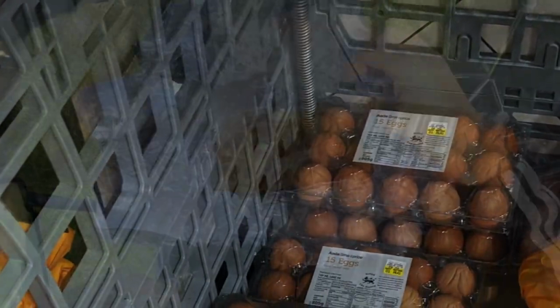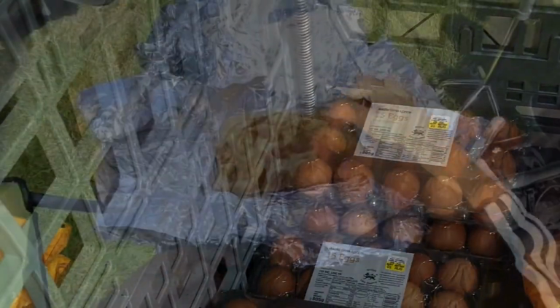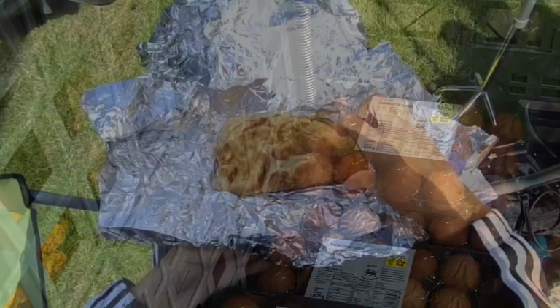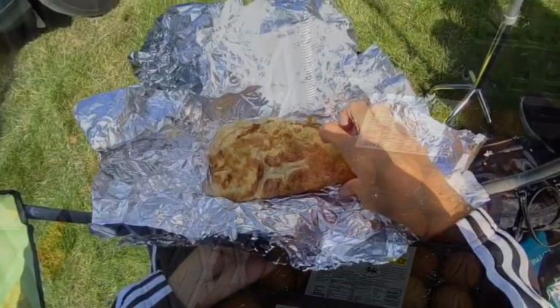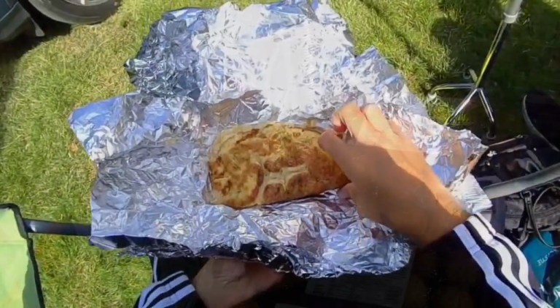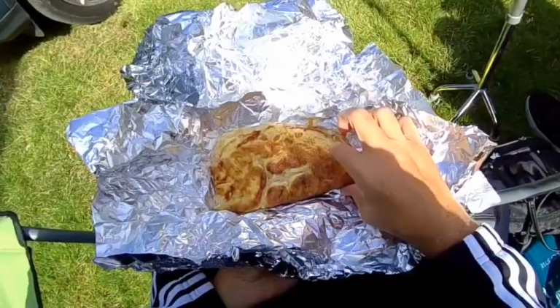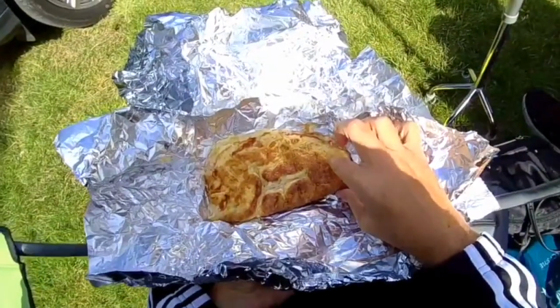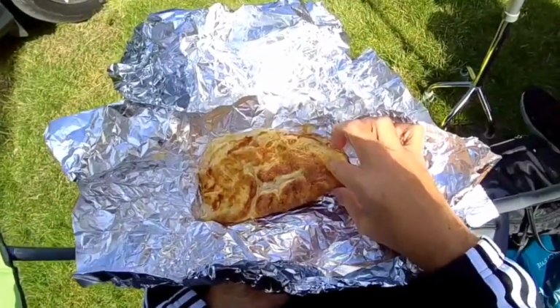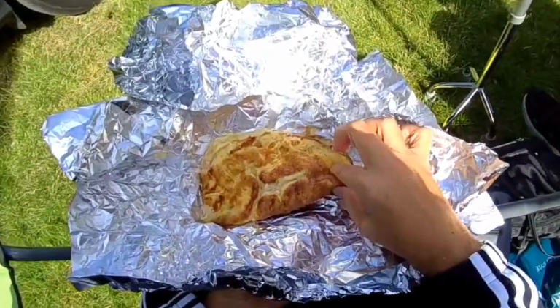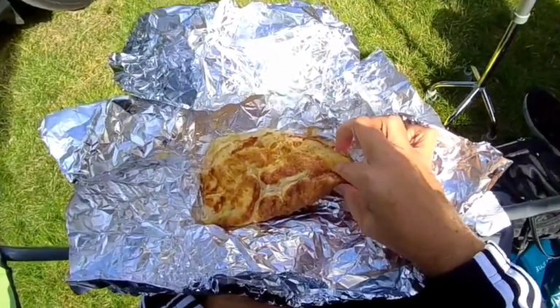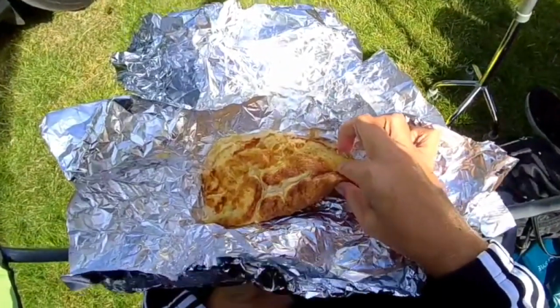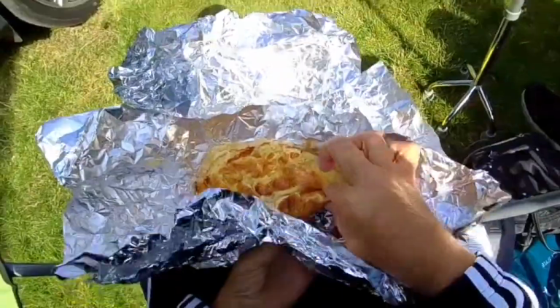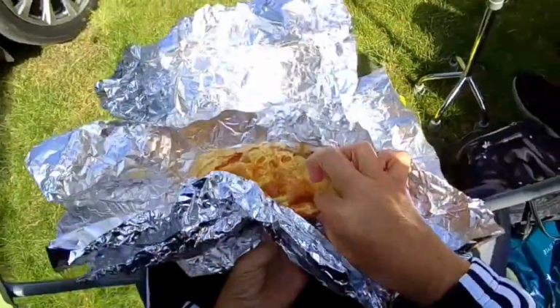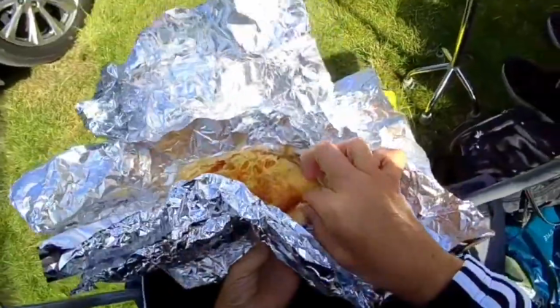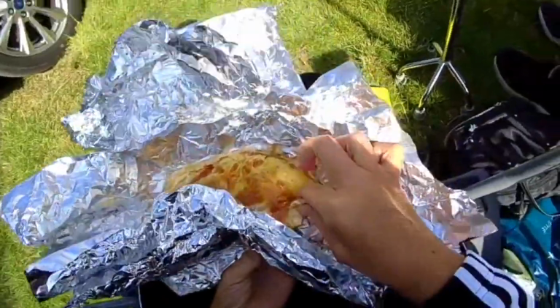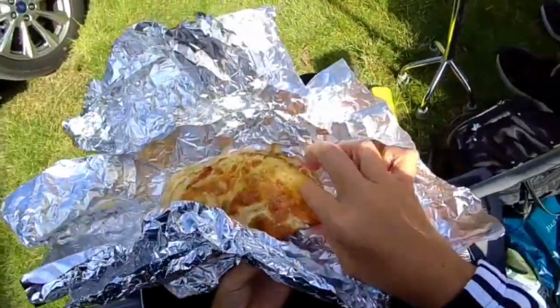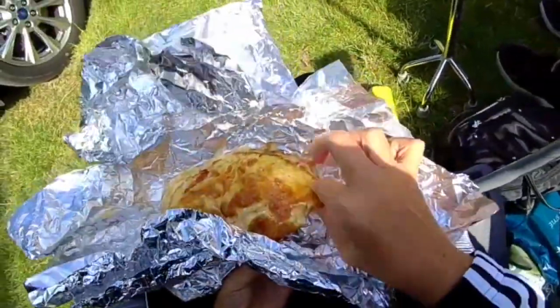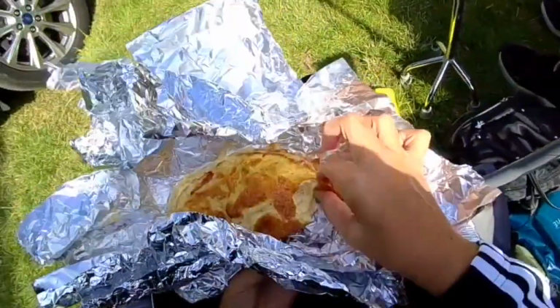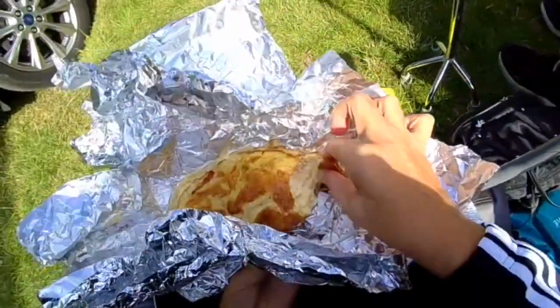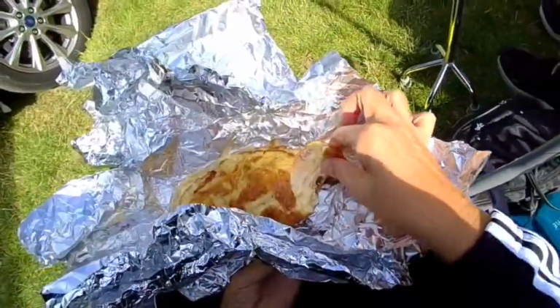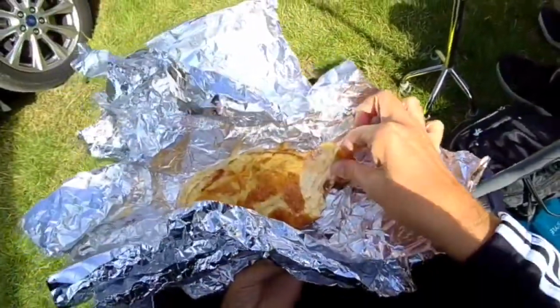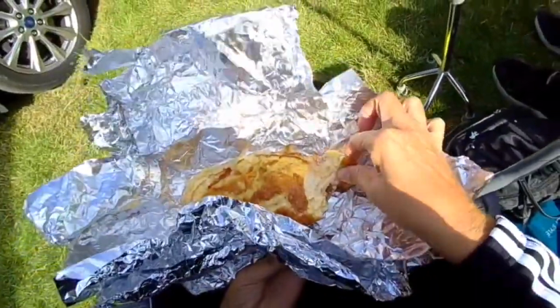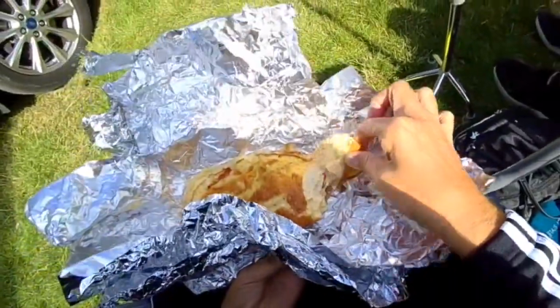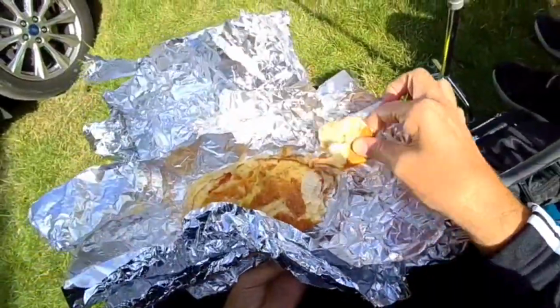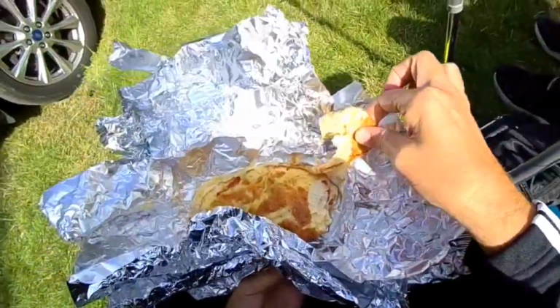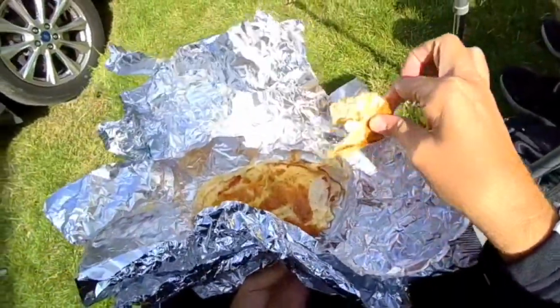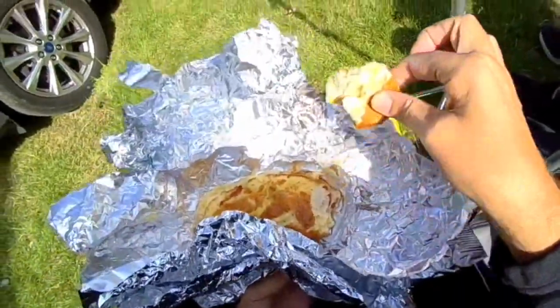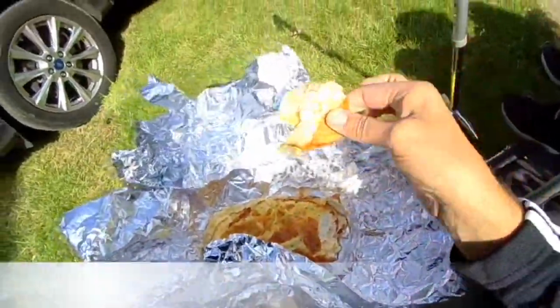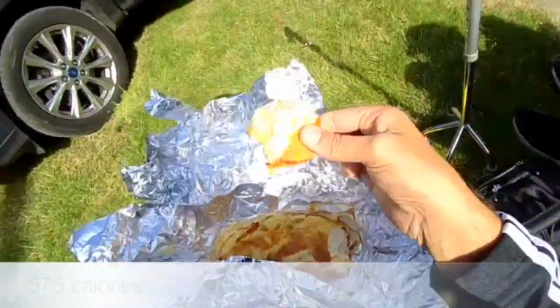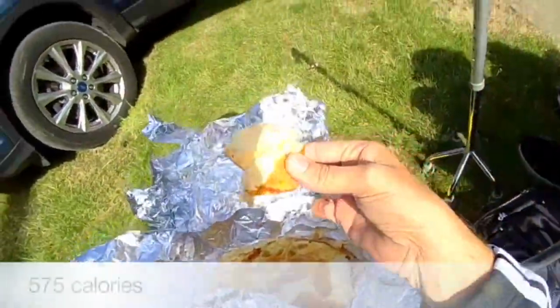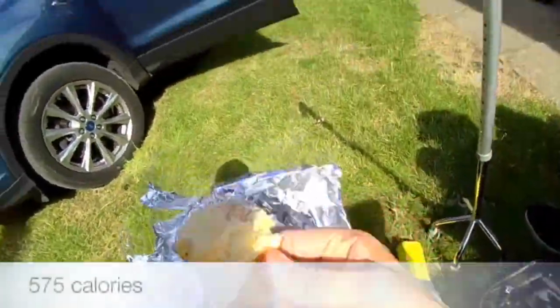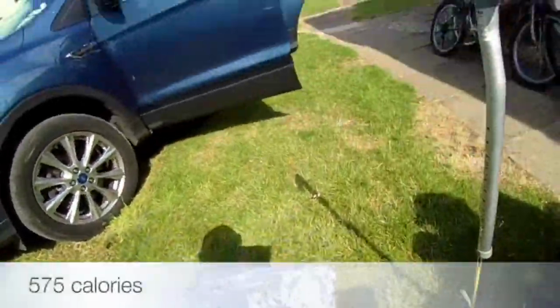On a budget, meal number one — this is a cheese and tomato omelette.